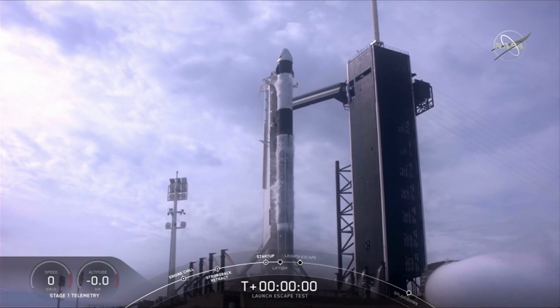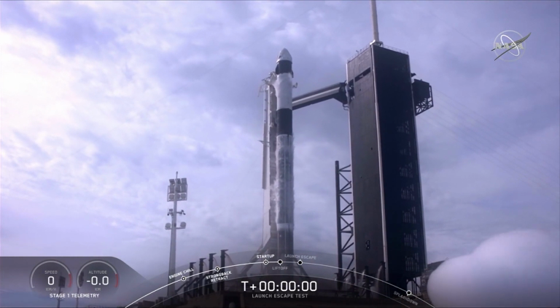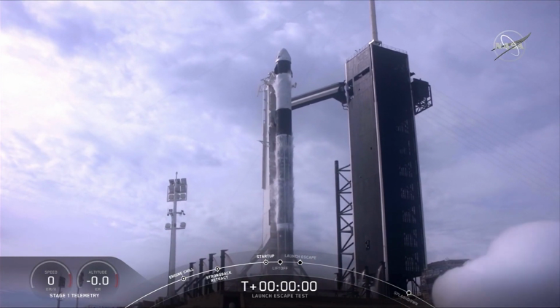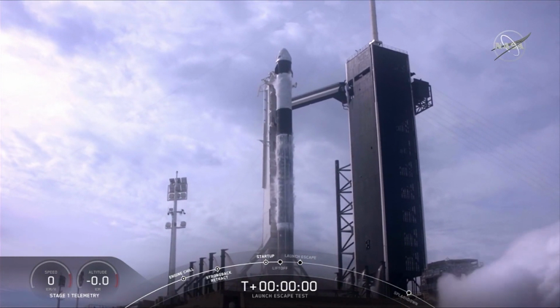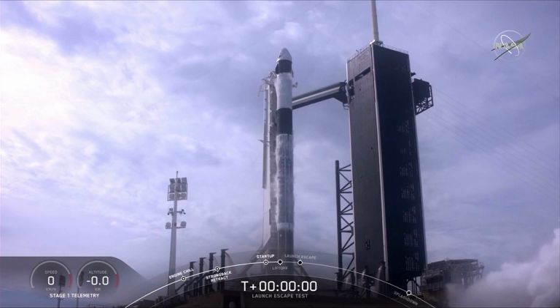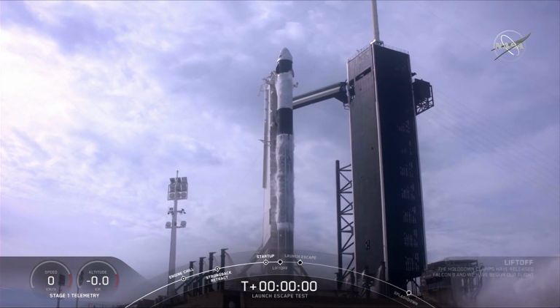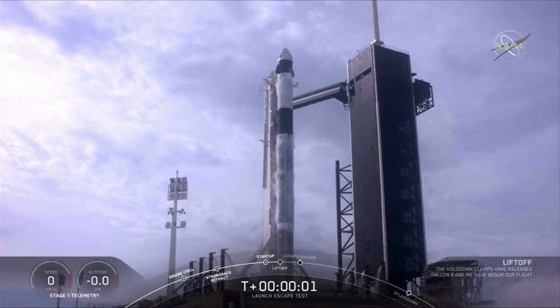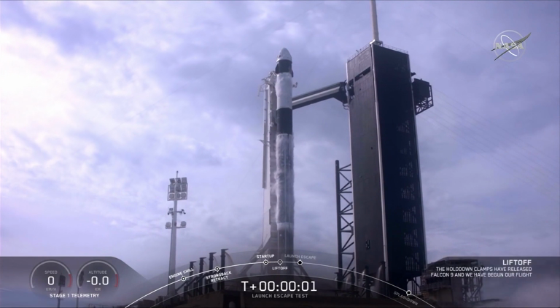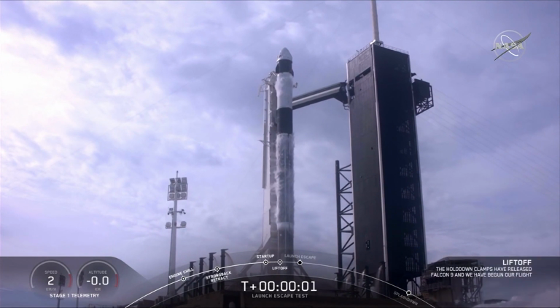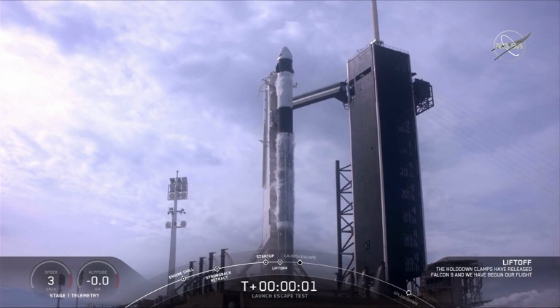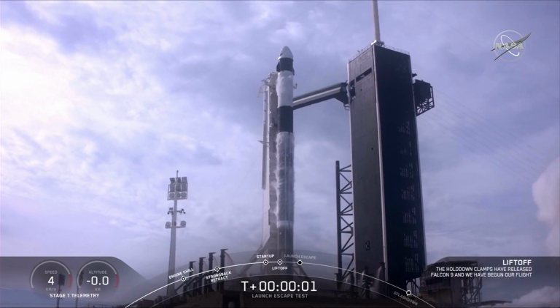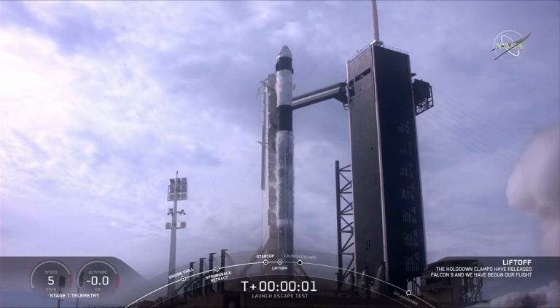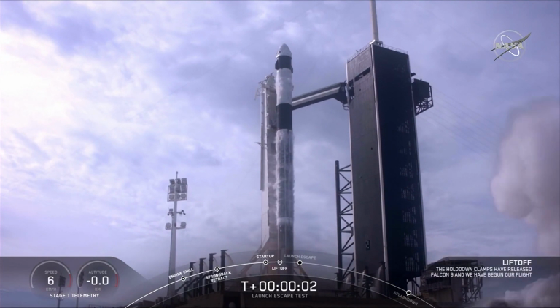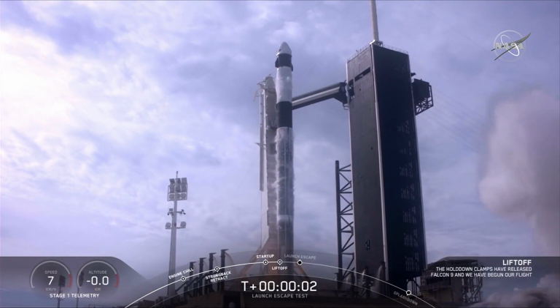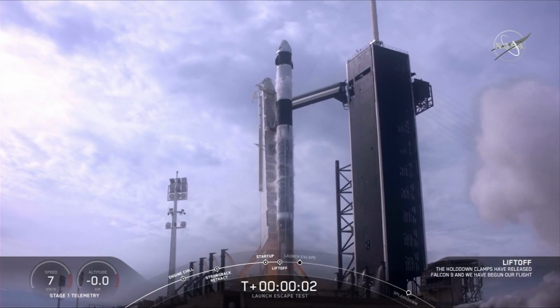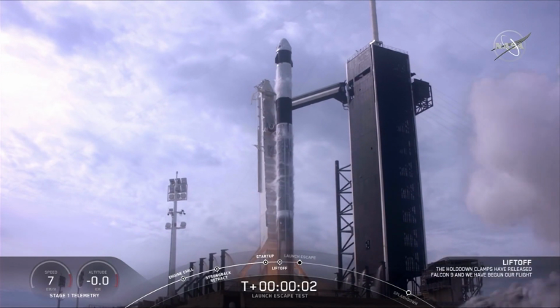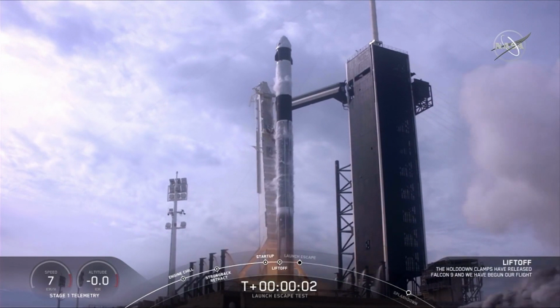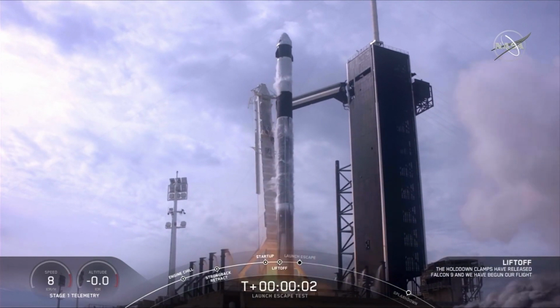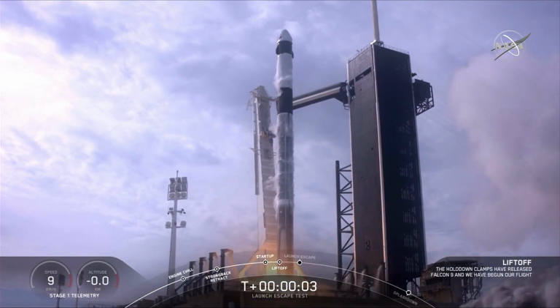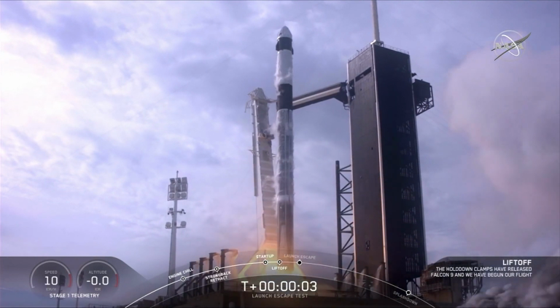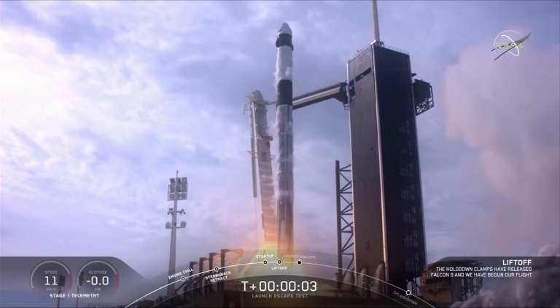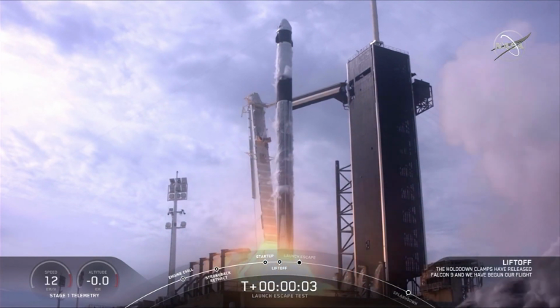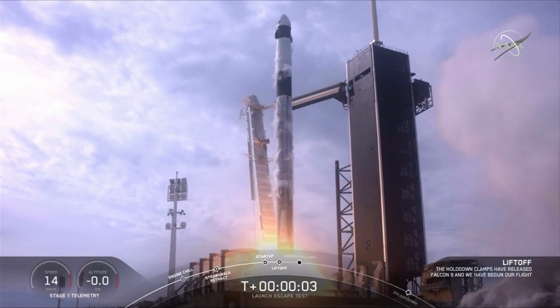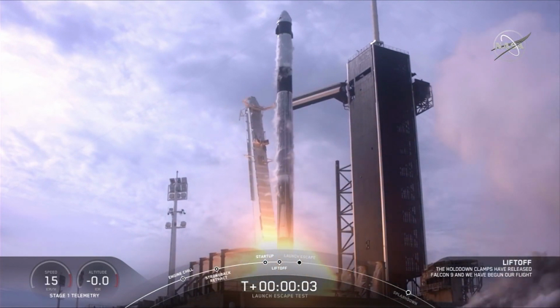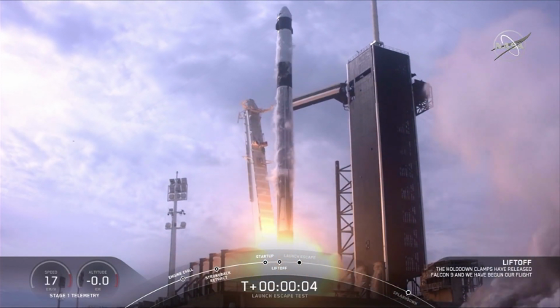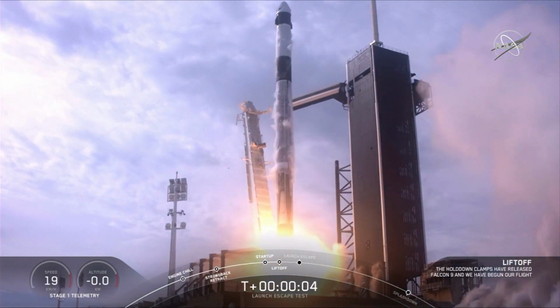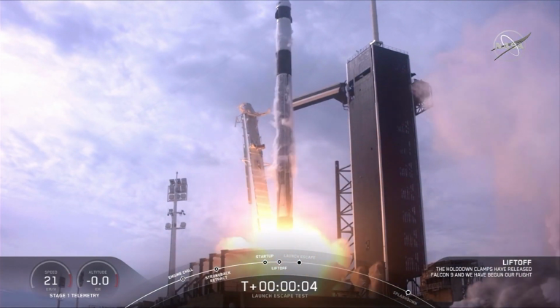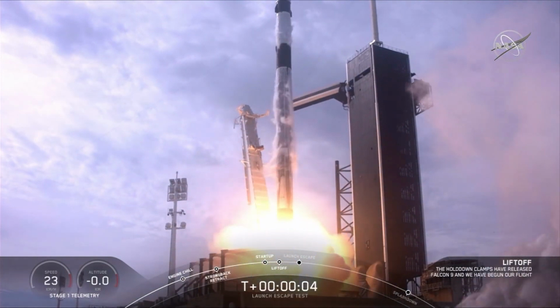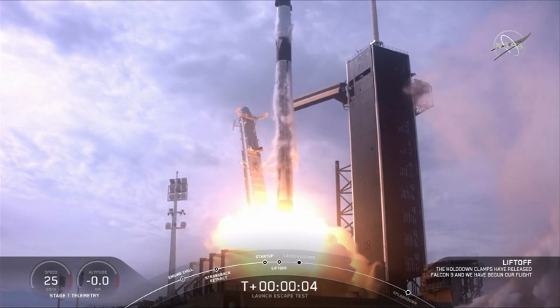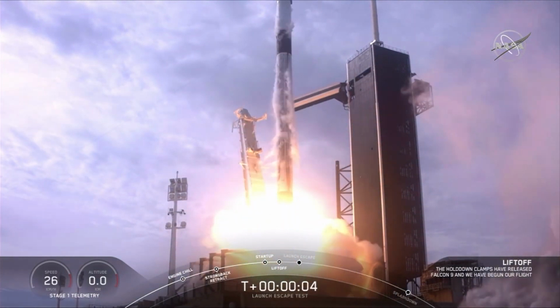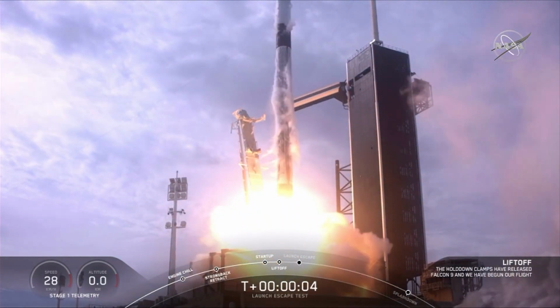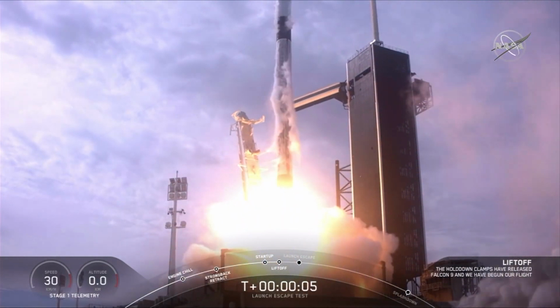Ignition, lift off. 10 for 5, aim high, go Falcon, go Dragon.